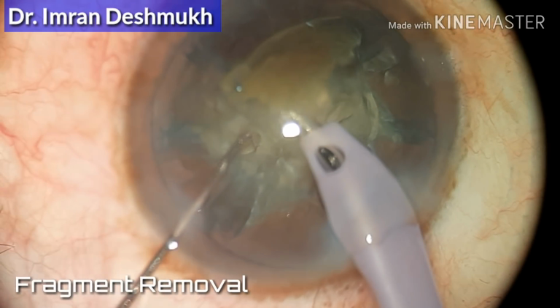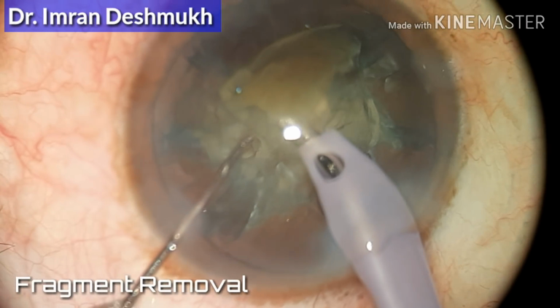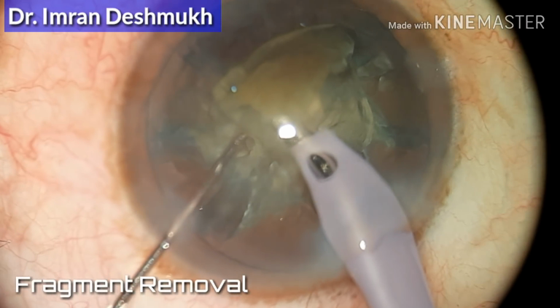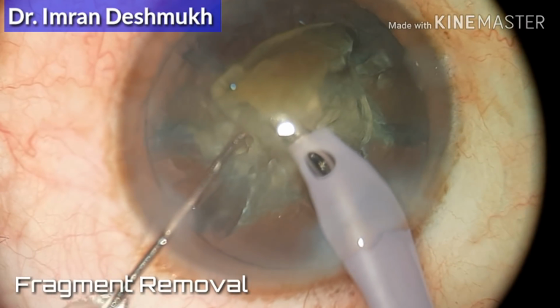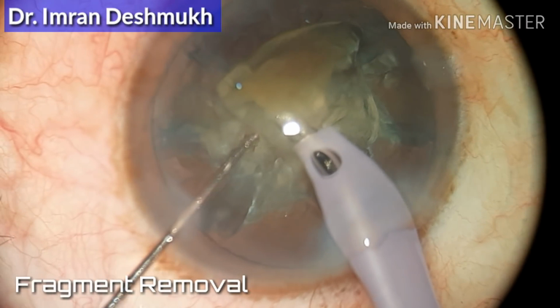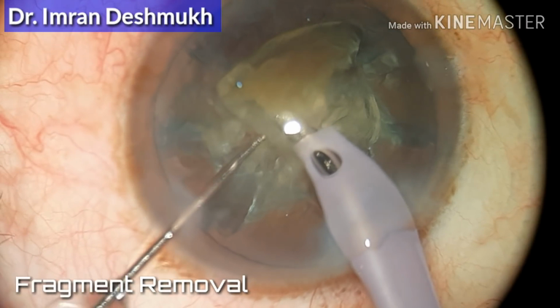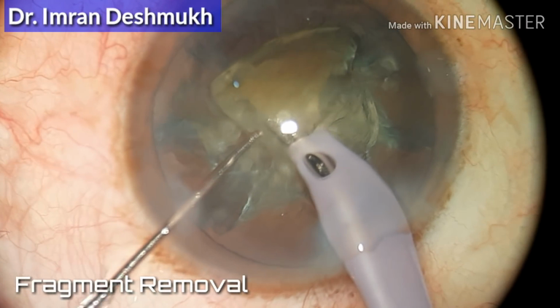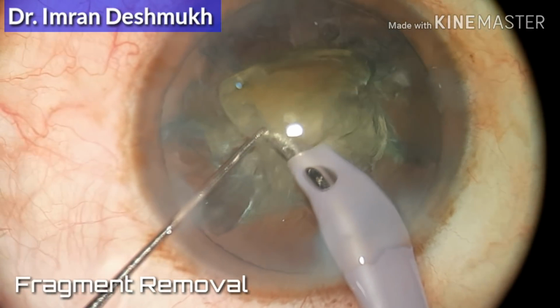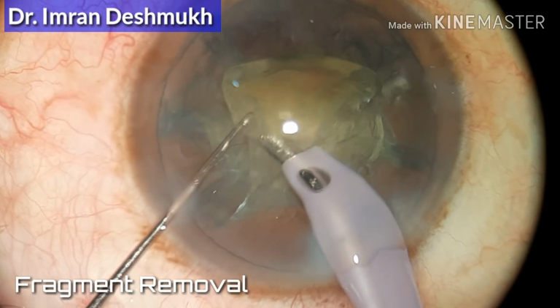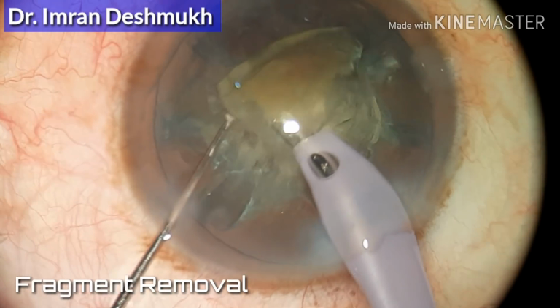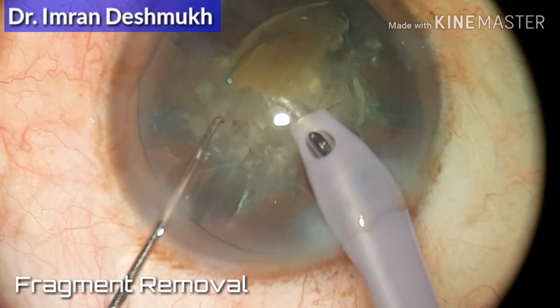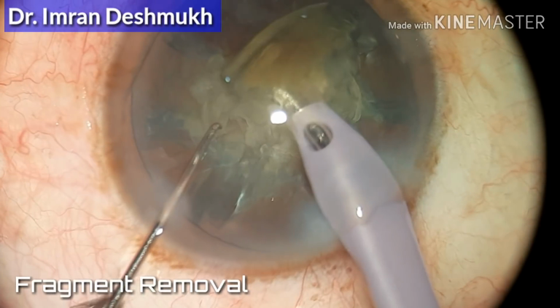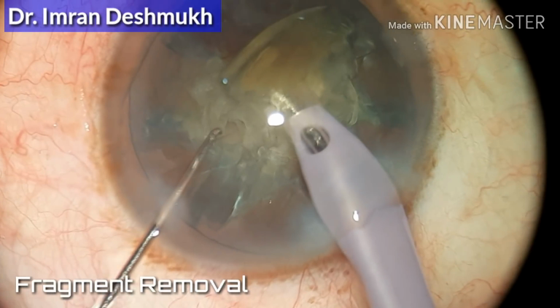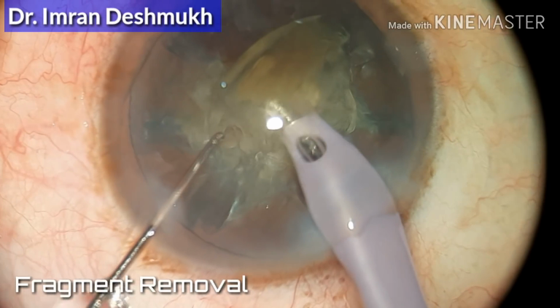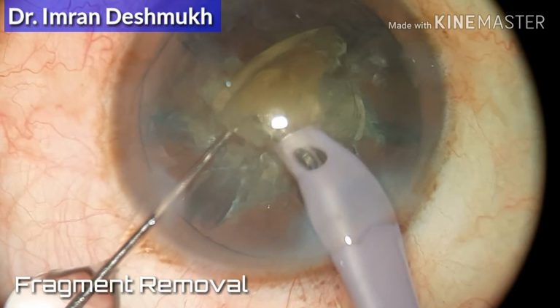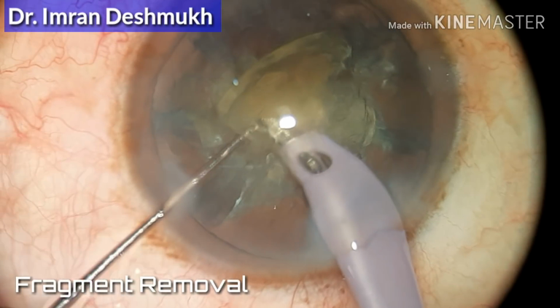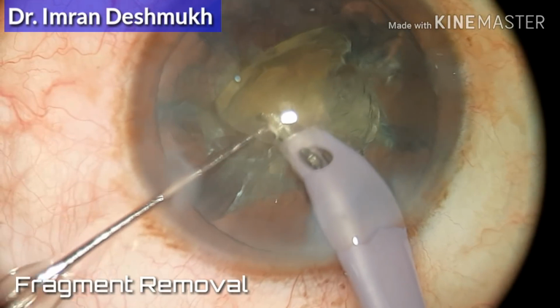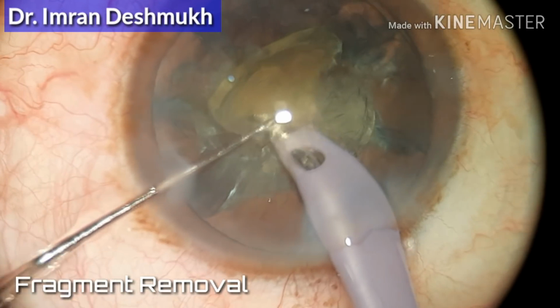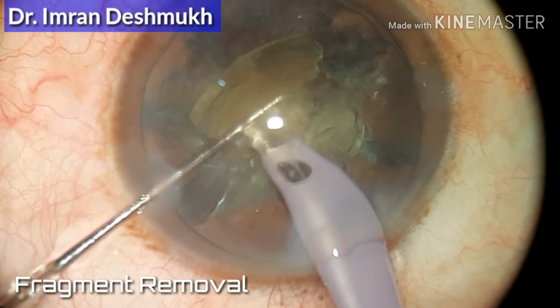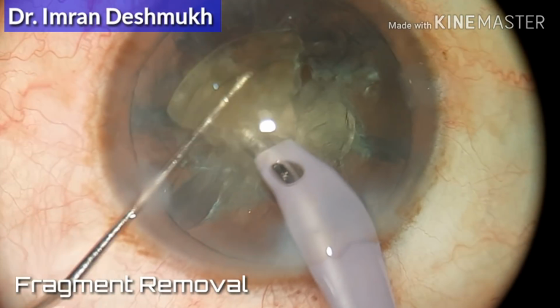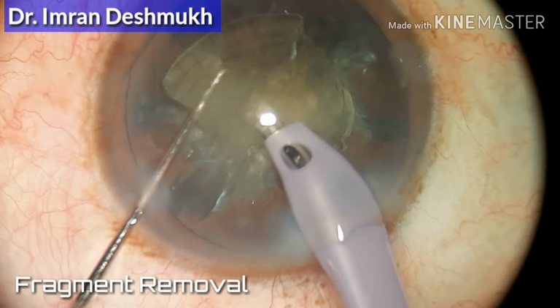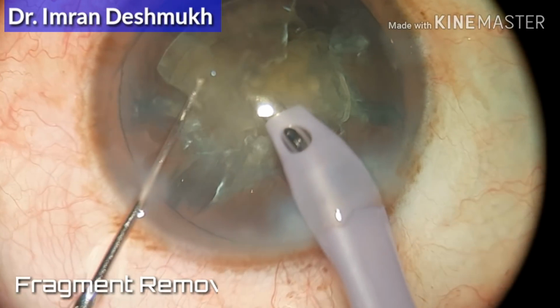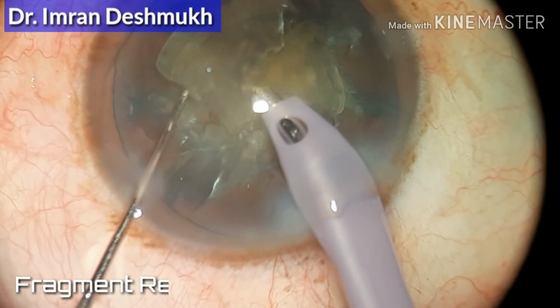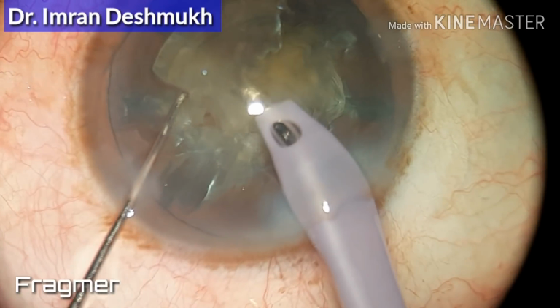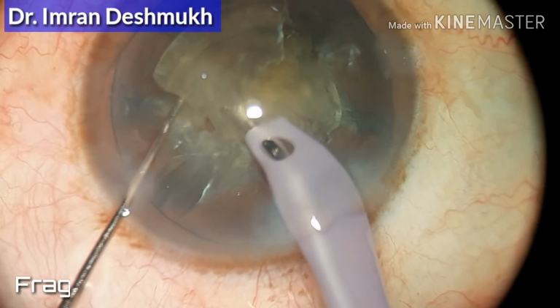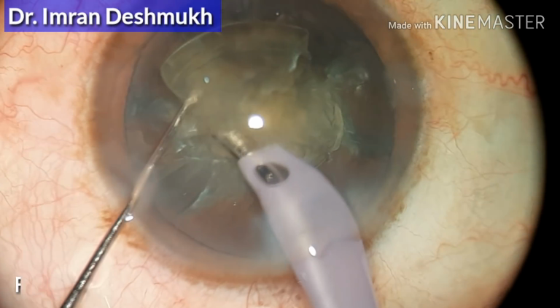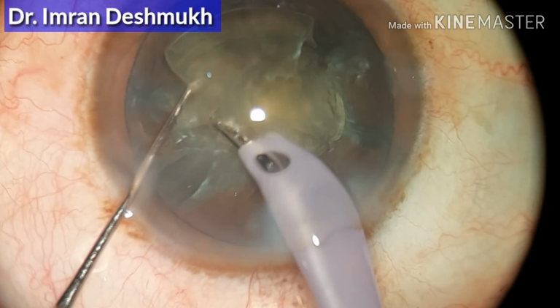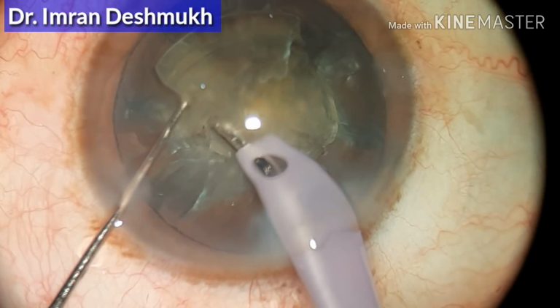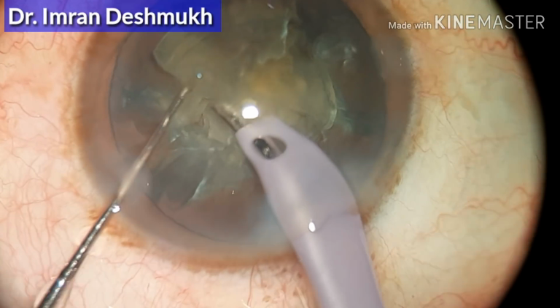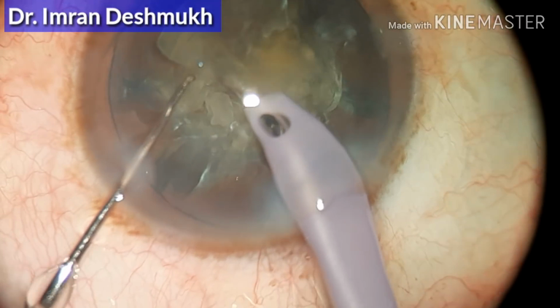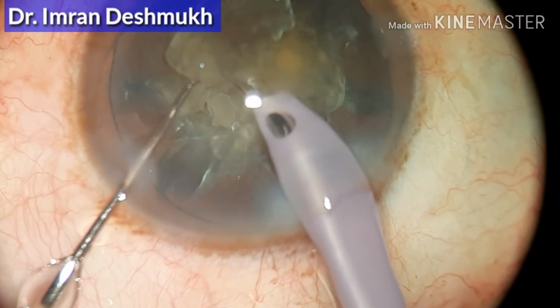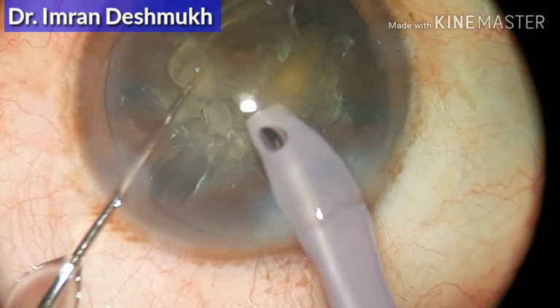If you have many fragments, nucleus fragment removal becomes very easy. I hope this video was helpful. Thank you very much.